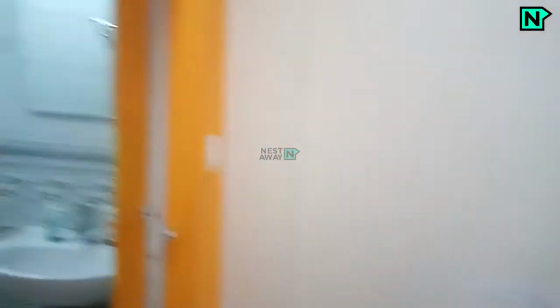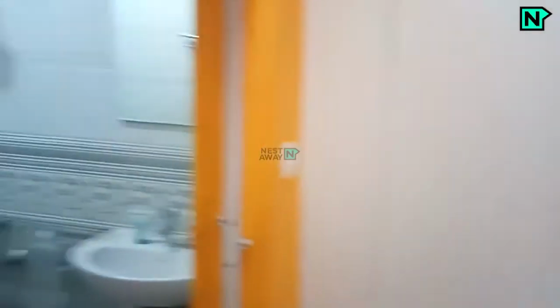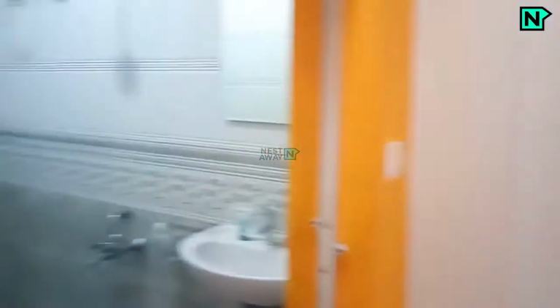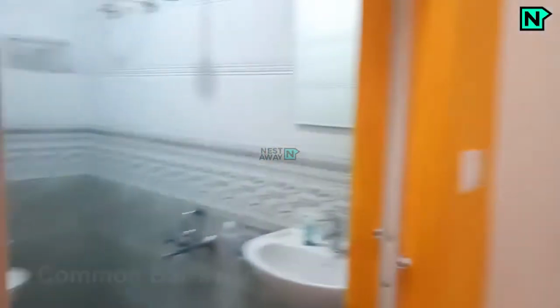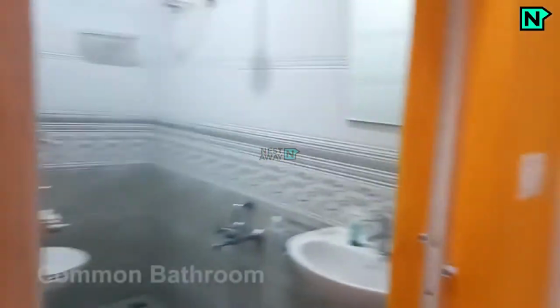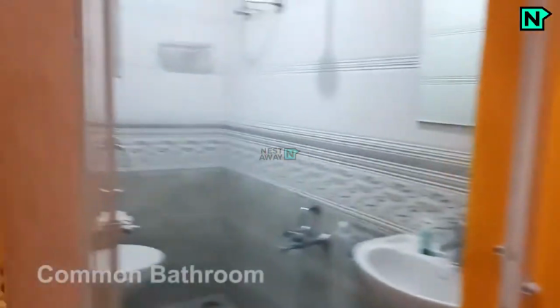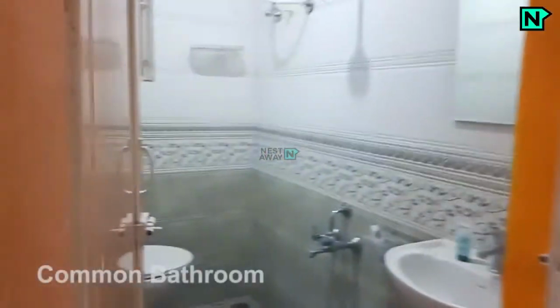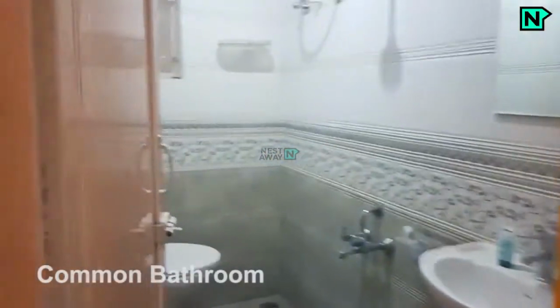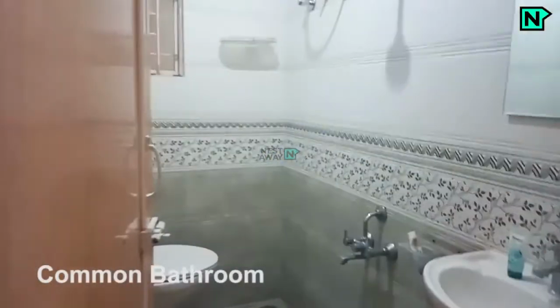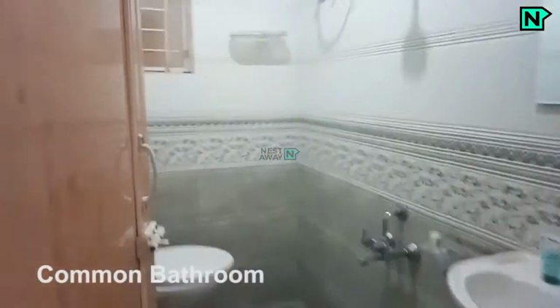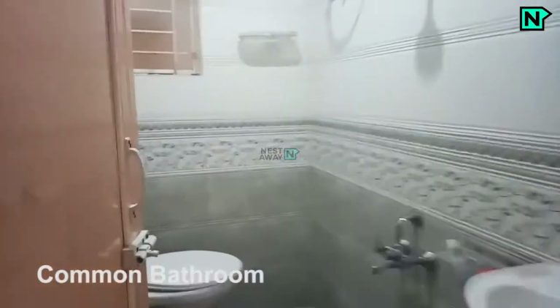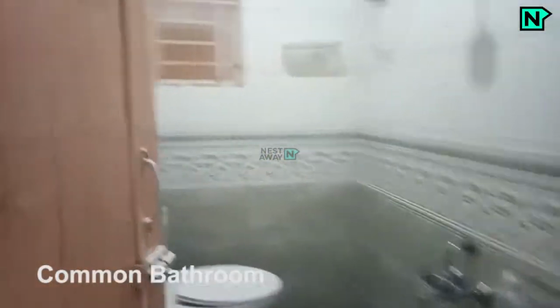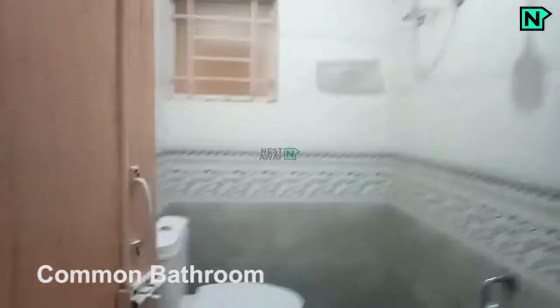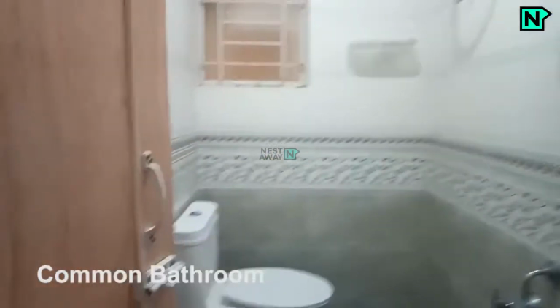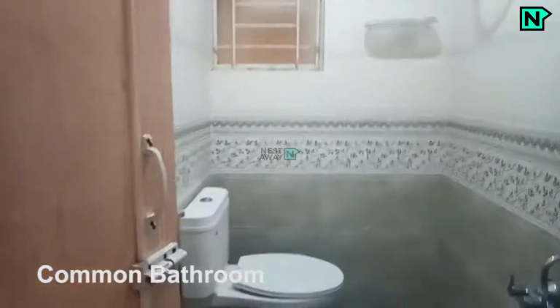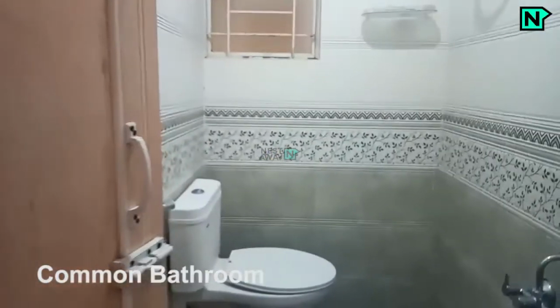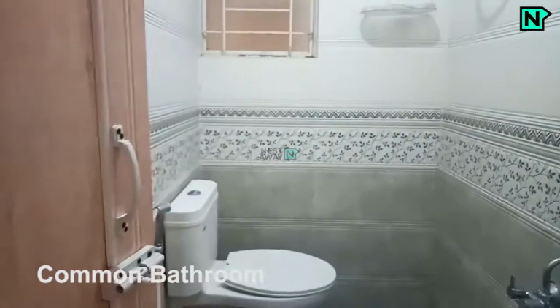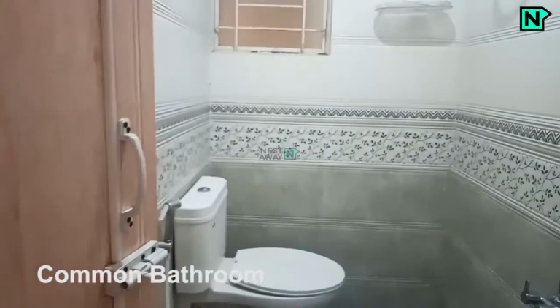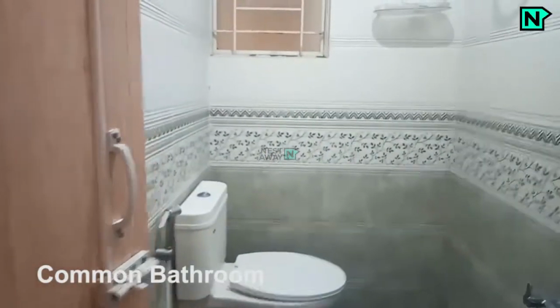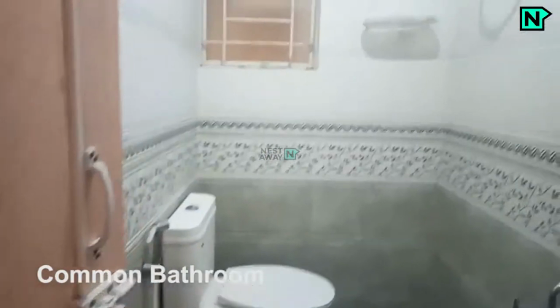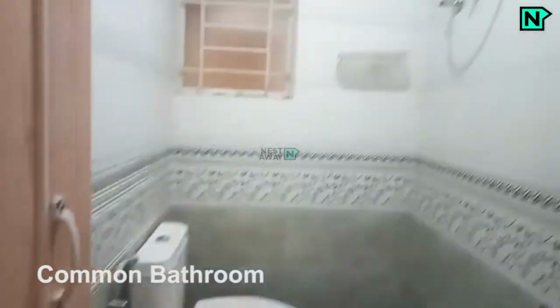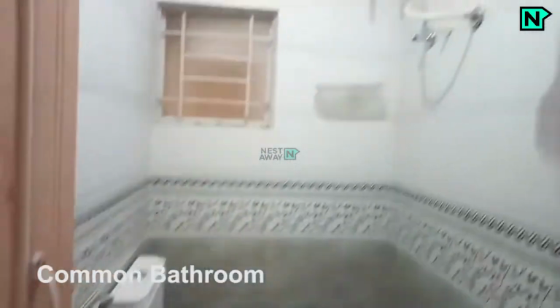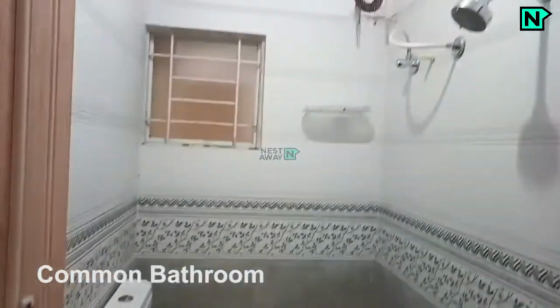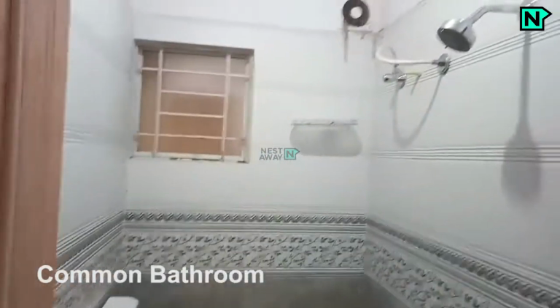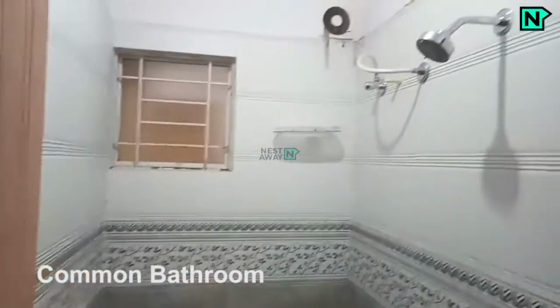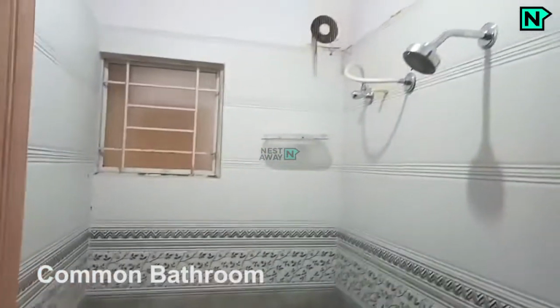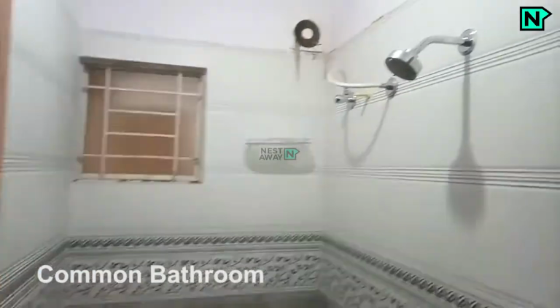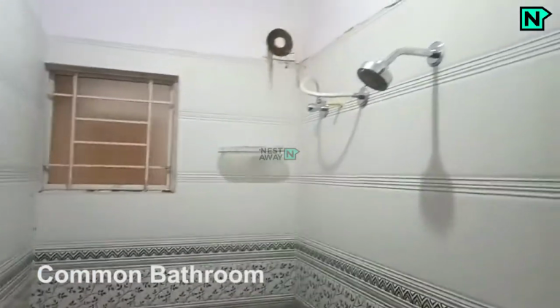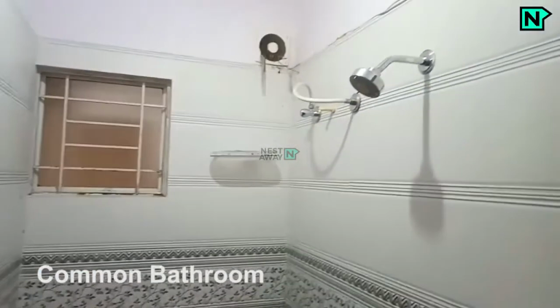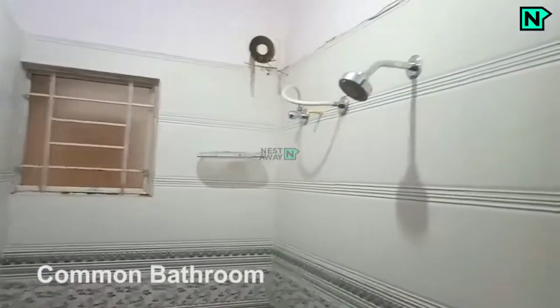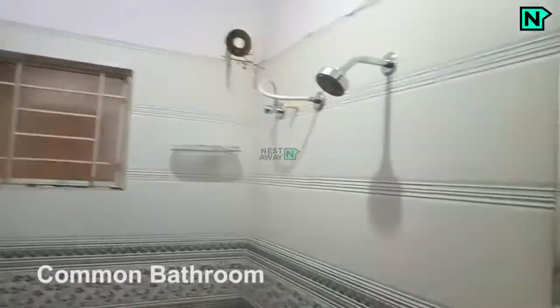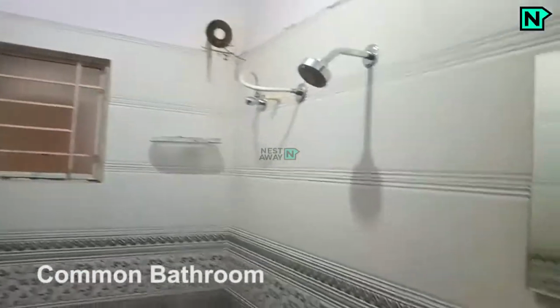This is the common bathroom with a western toilet and shower available.